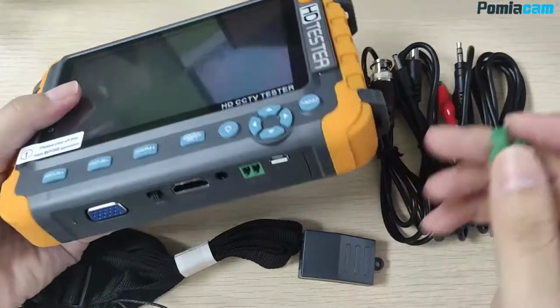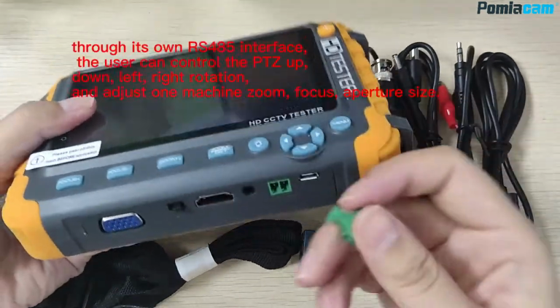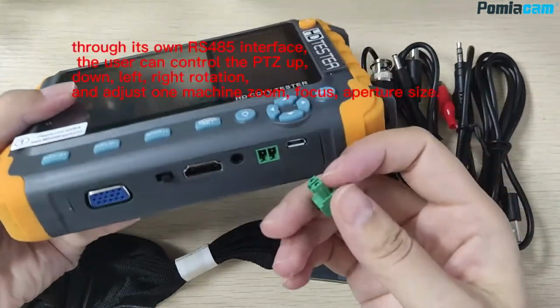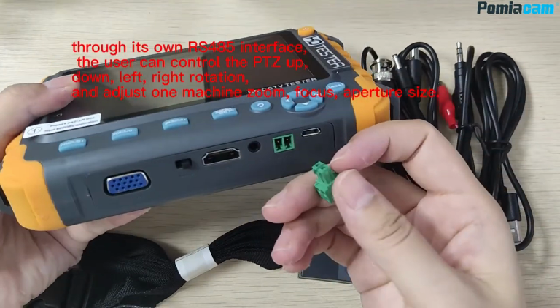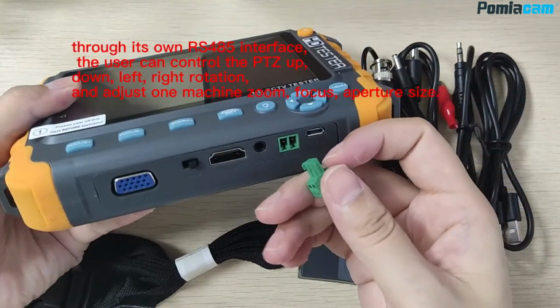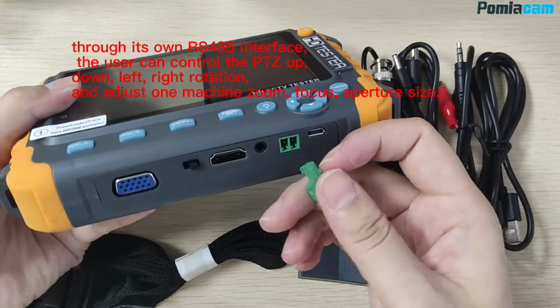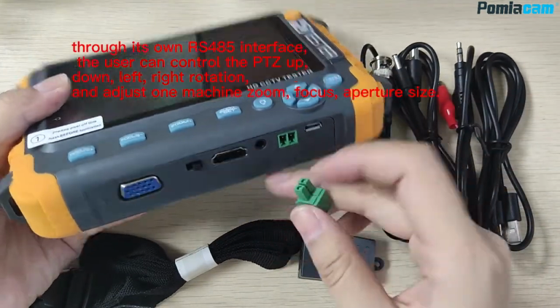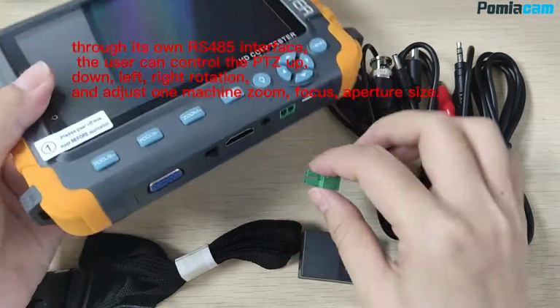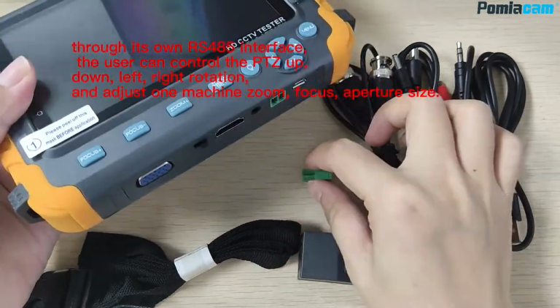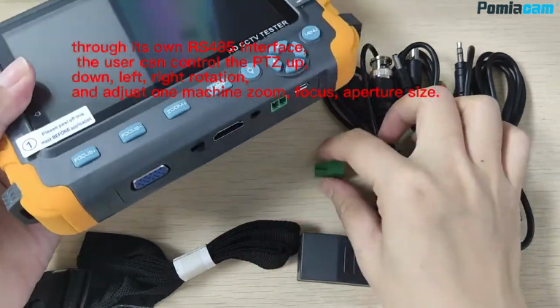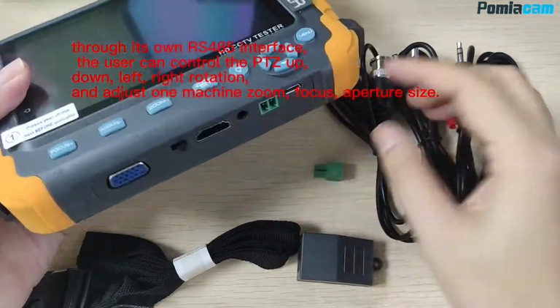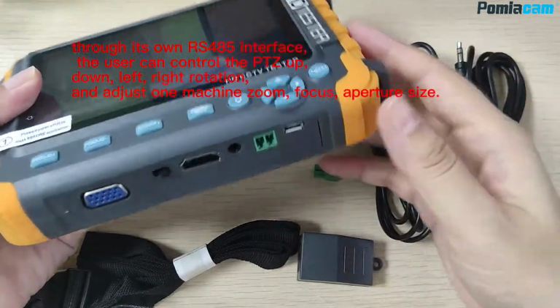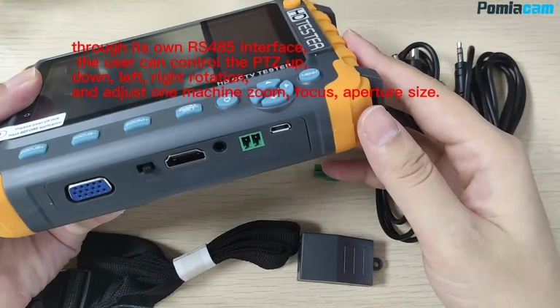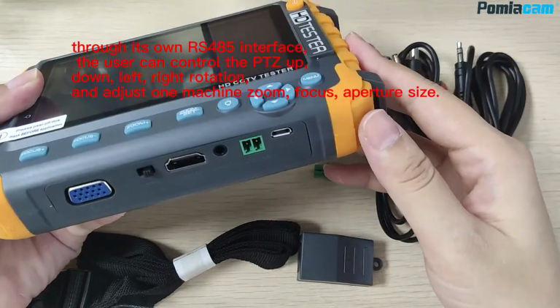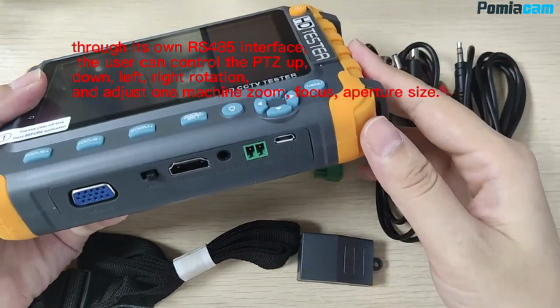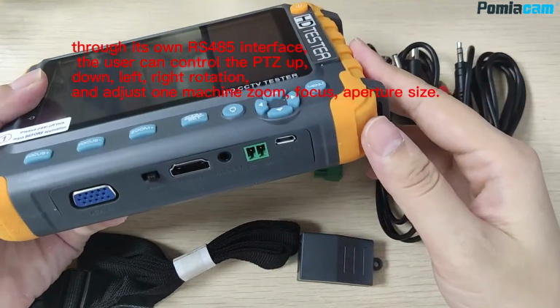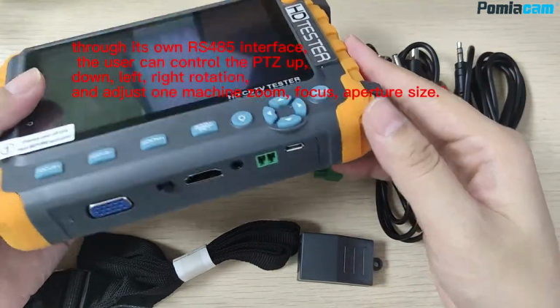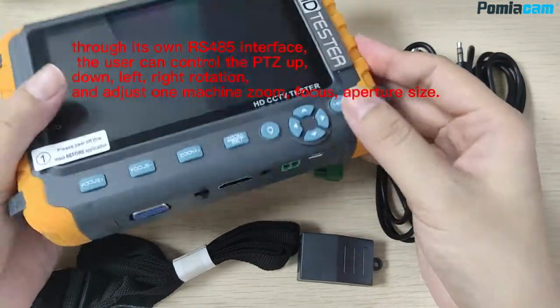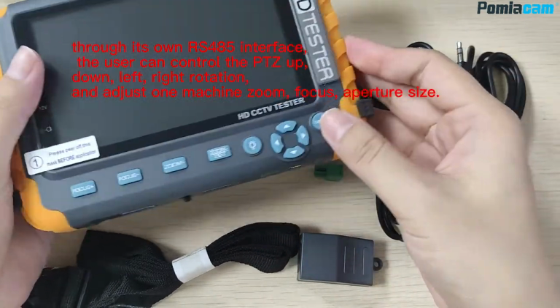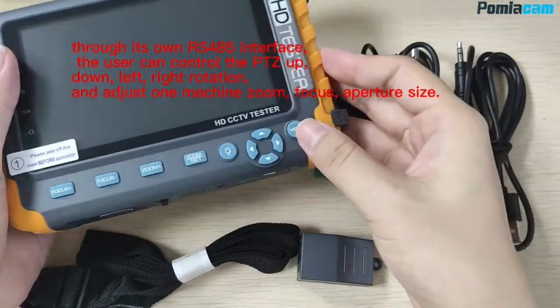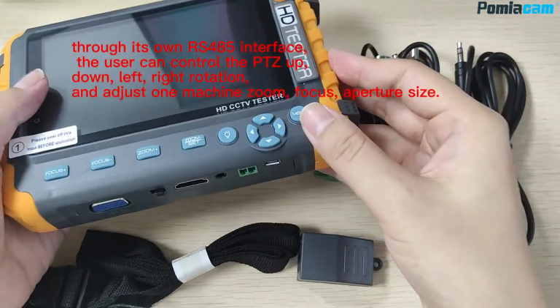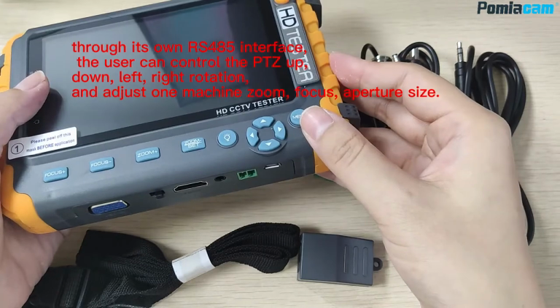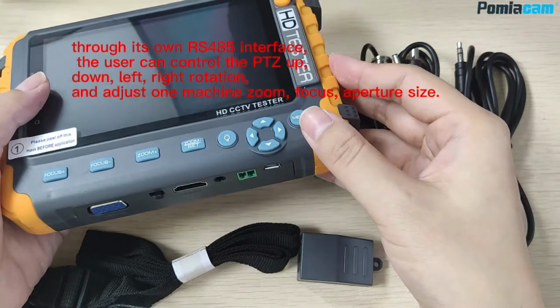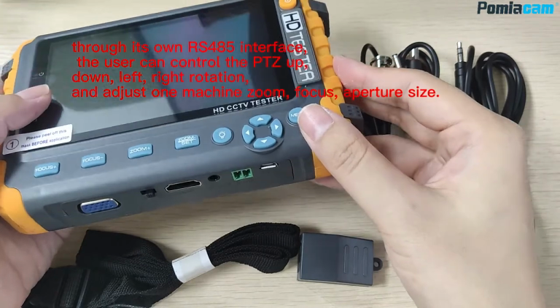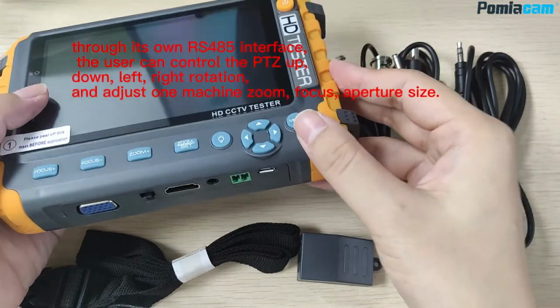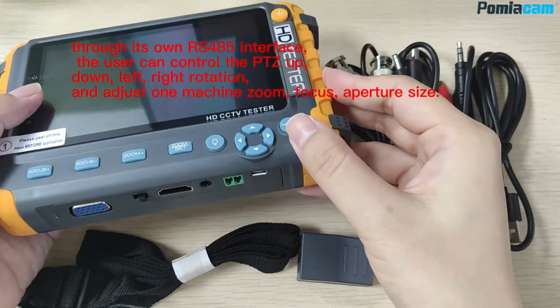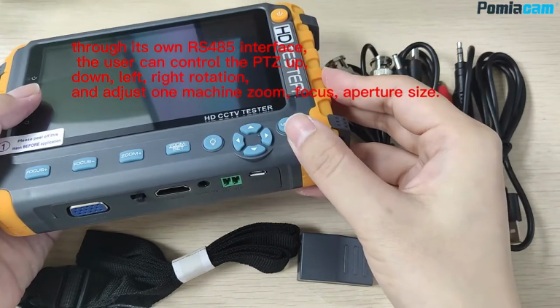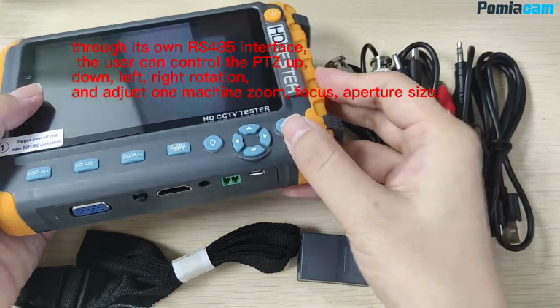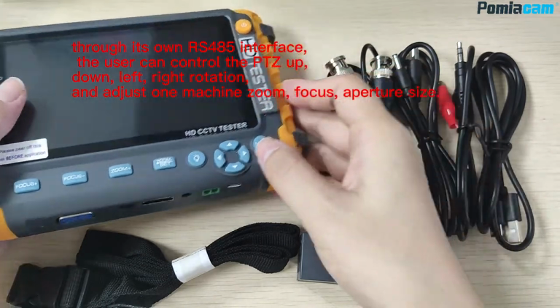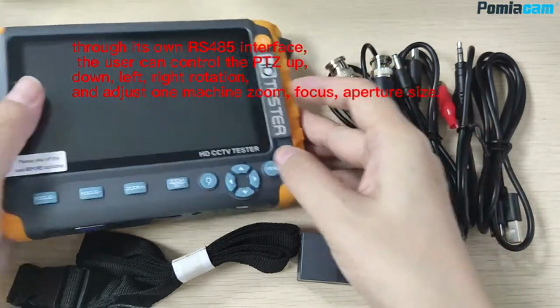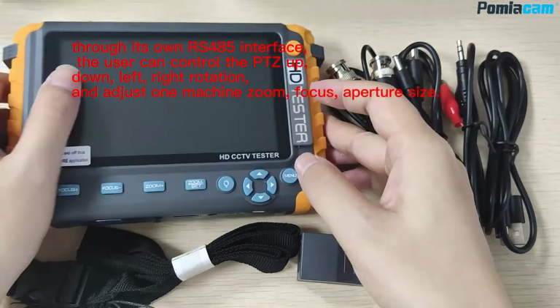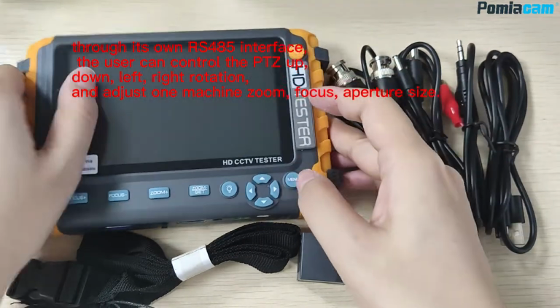With the RS-485 interface, the user can control the PTZ — pan, tilt, left, right rotation — and adjust zoom, focus, and aperture size.